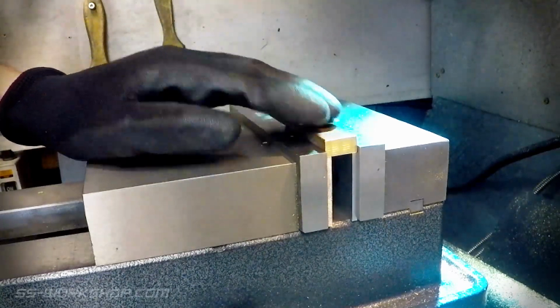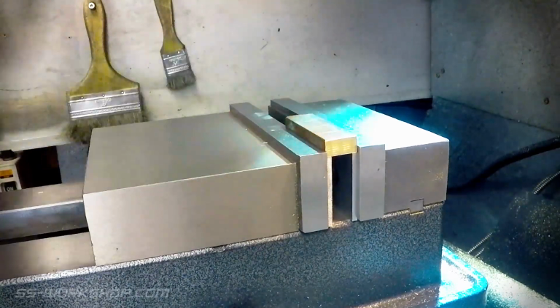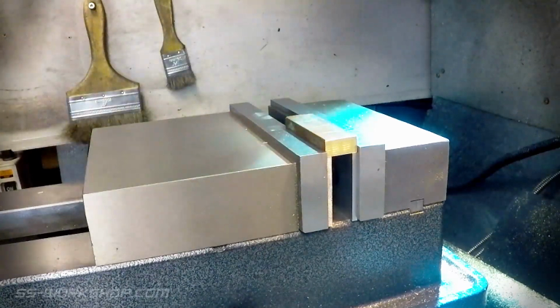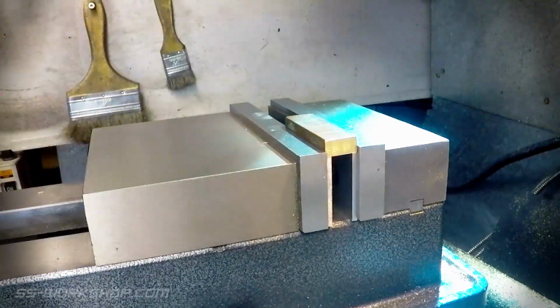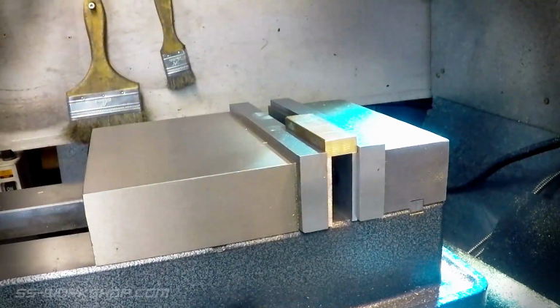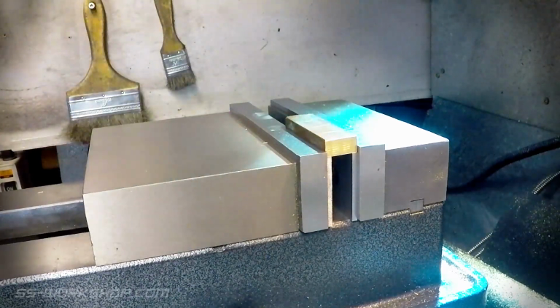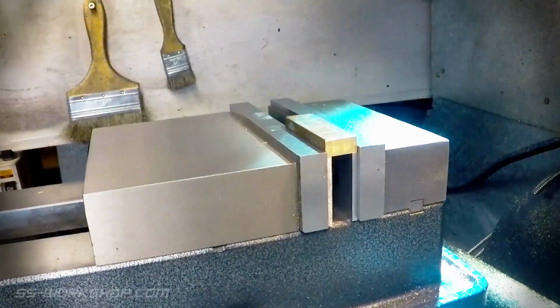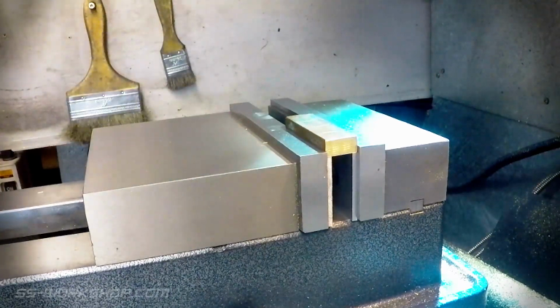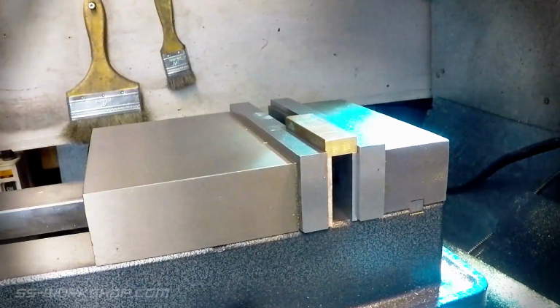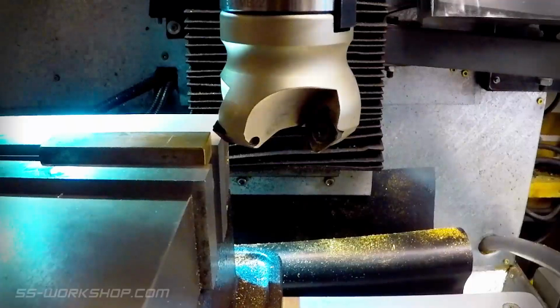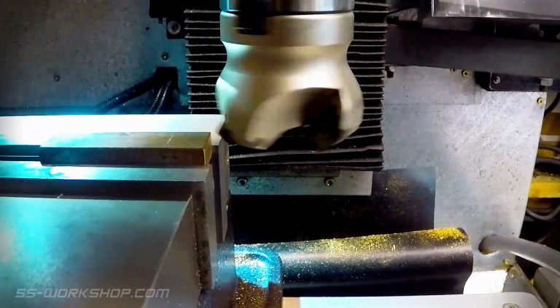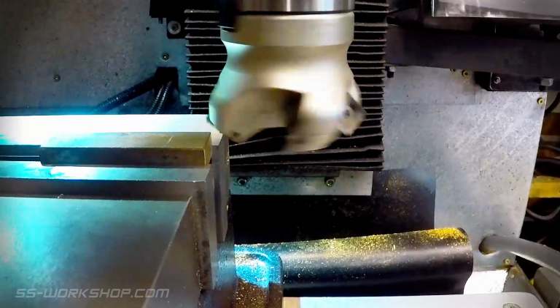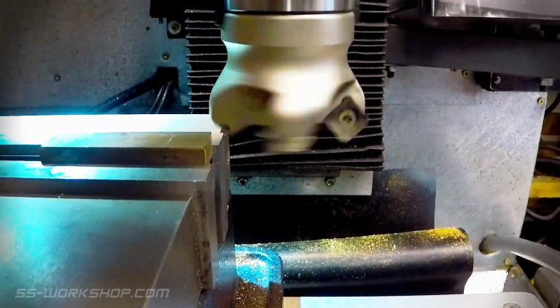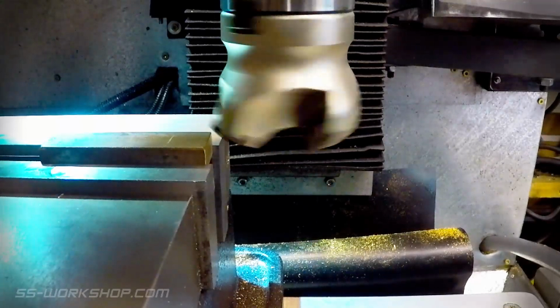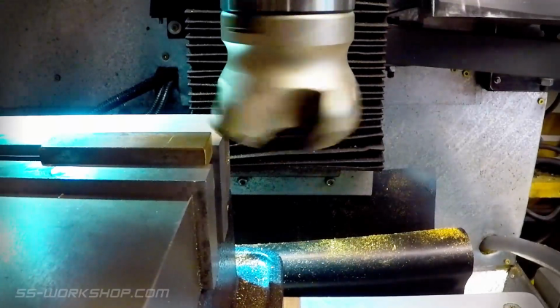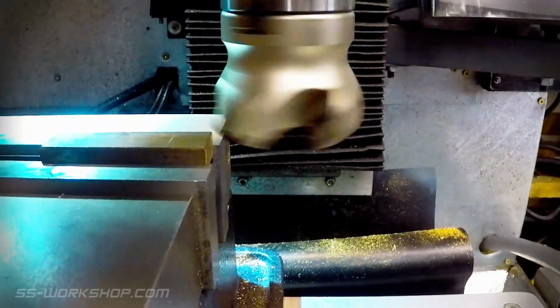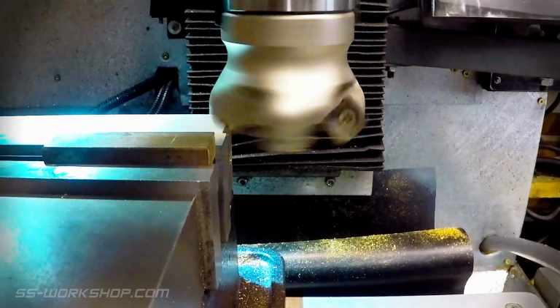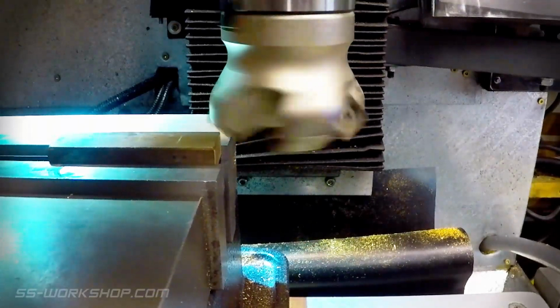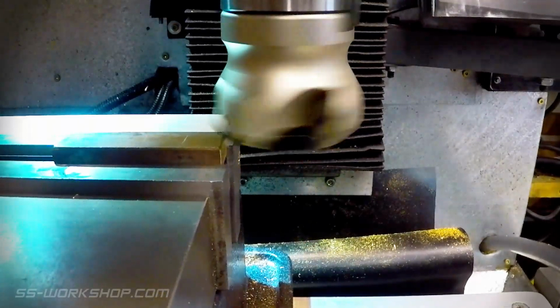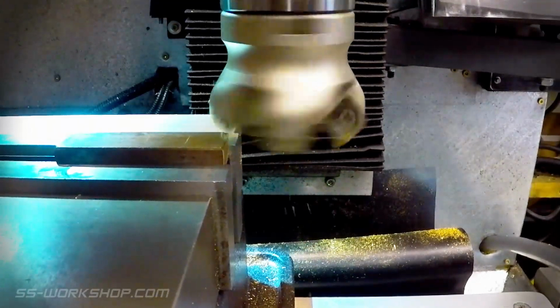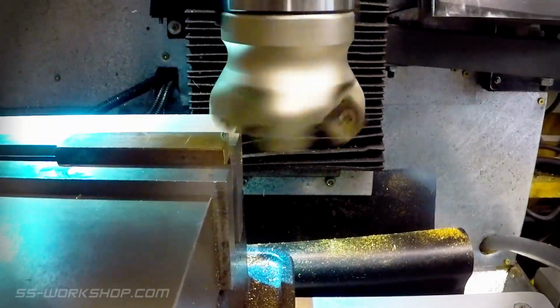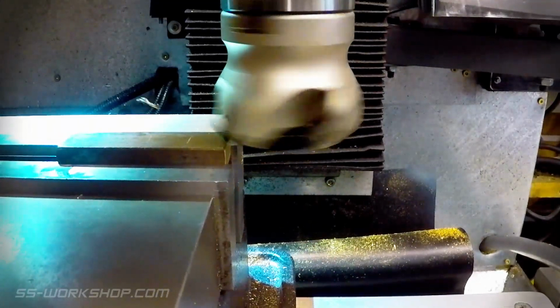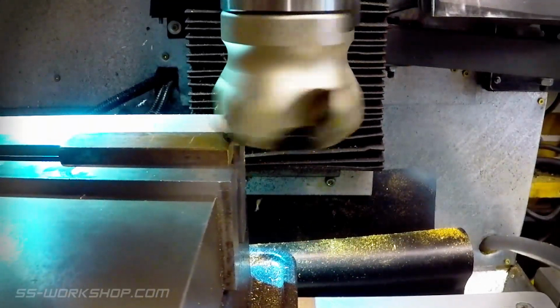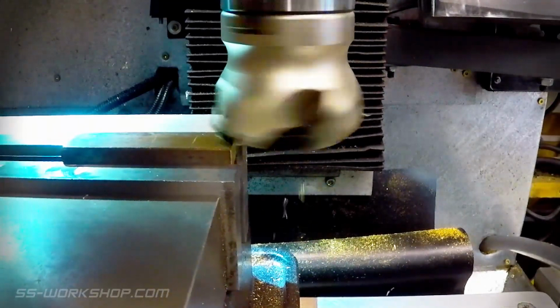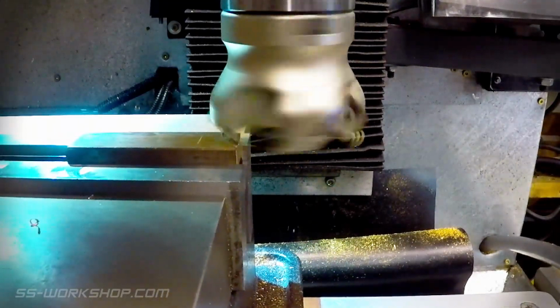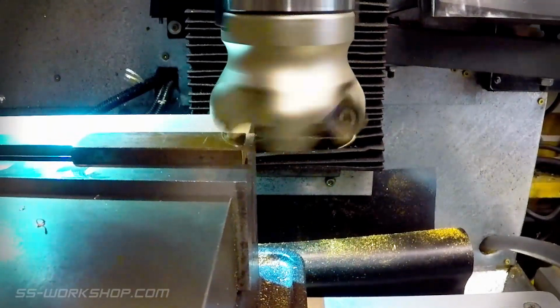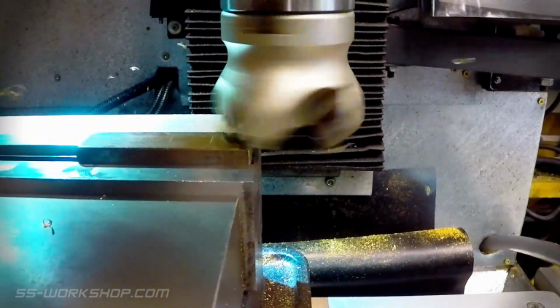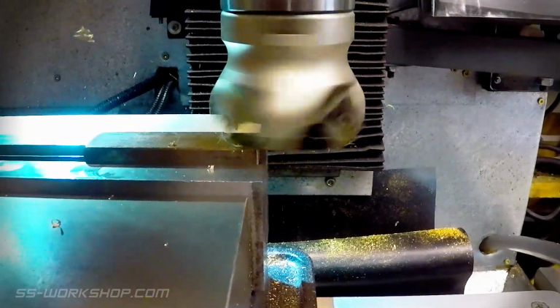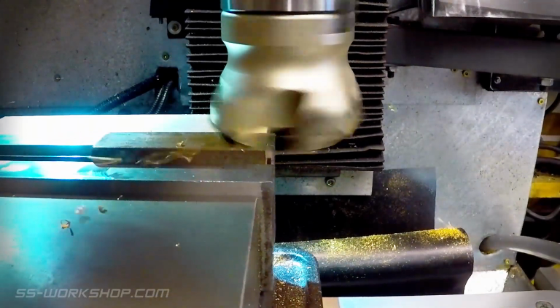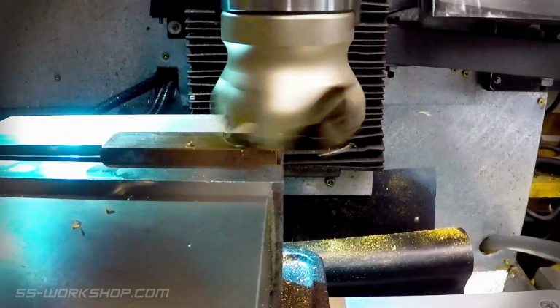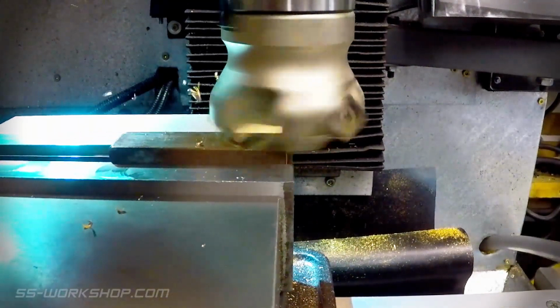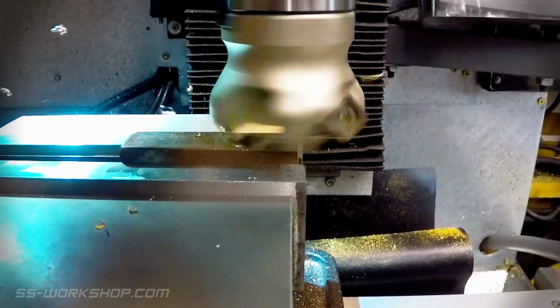Now with the workpiece securely held in the vise I used a carbide insert face mill to square the bar and bring it down to size.